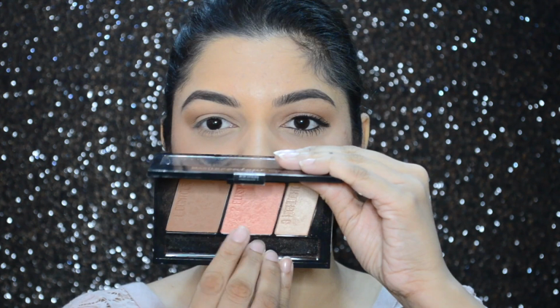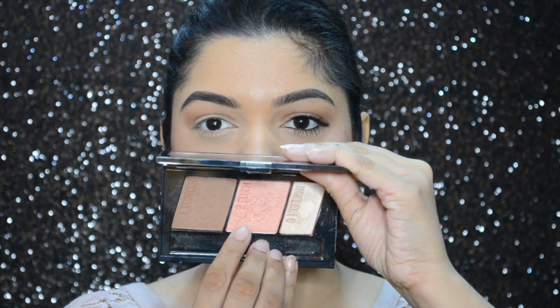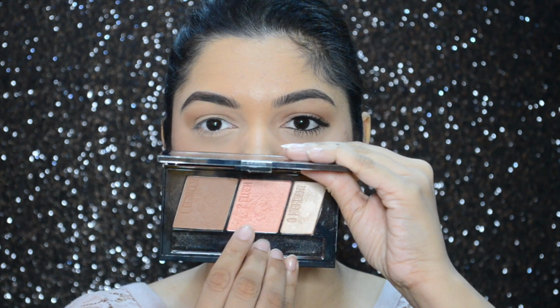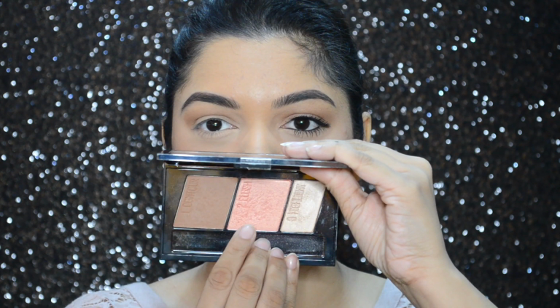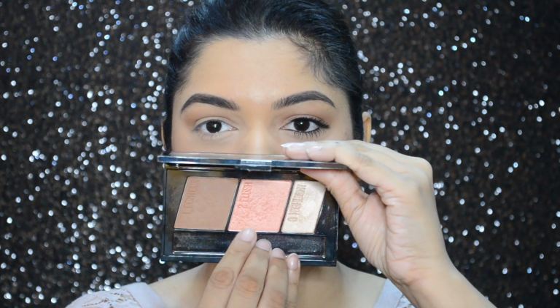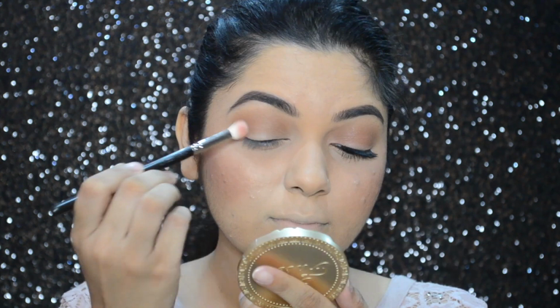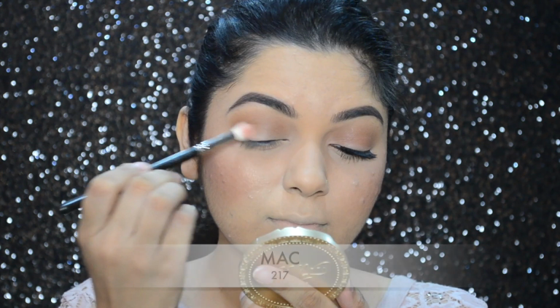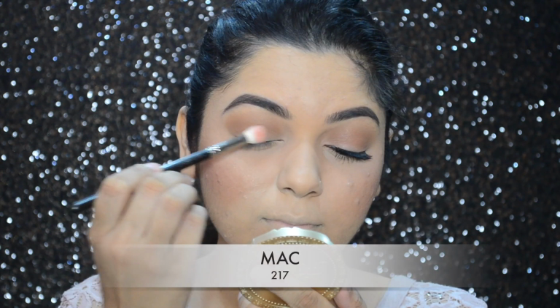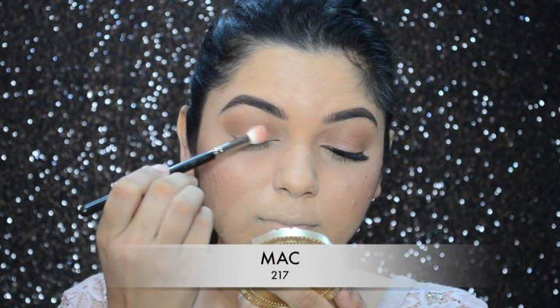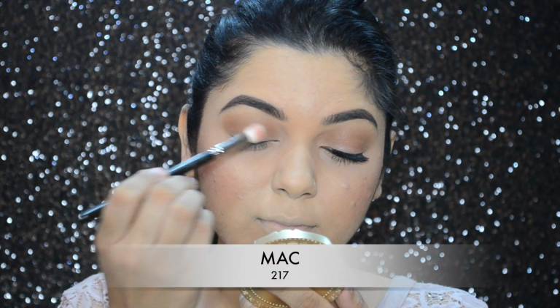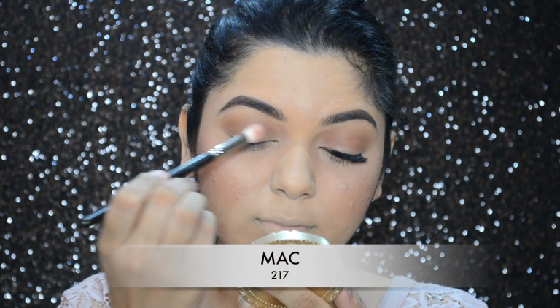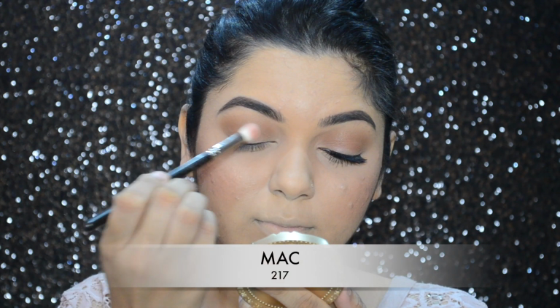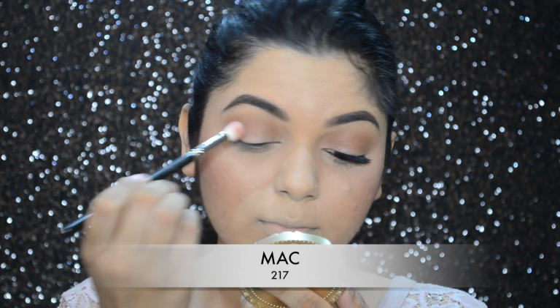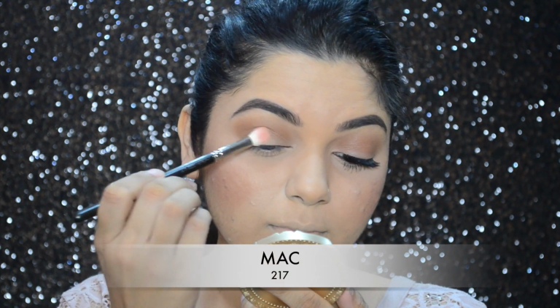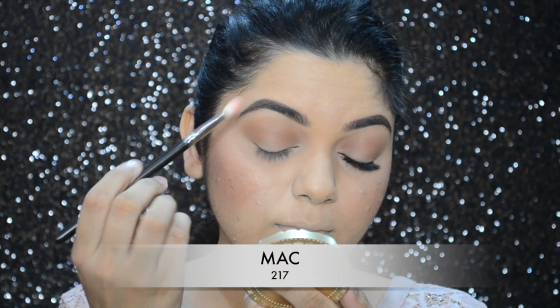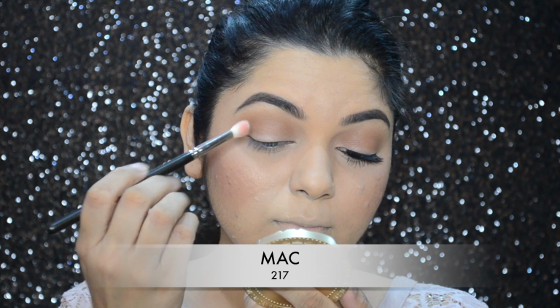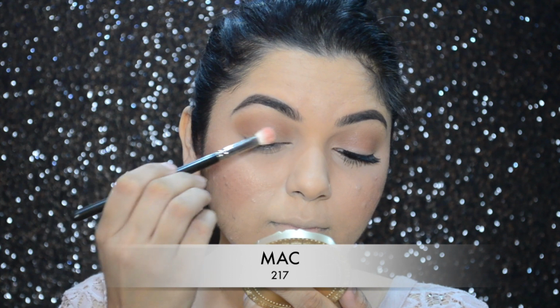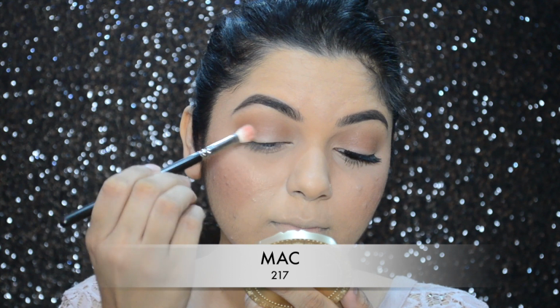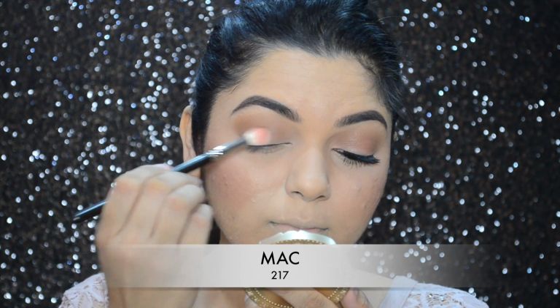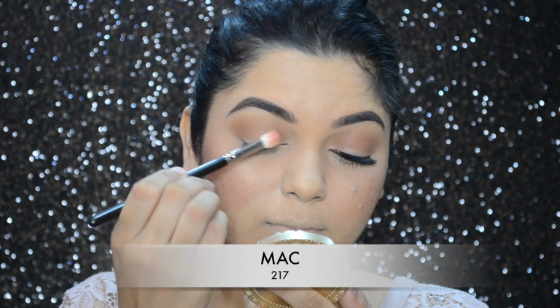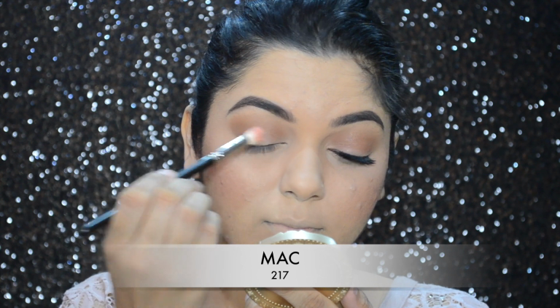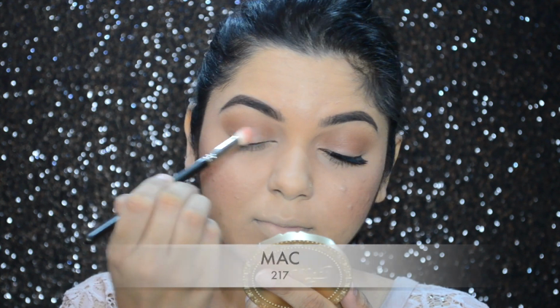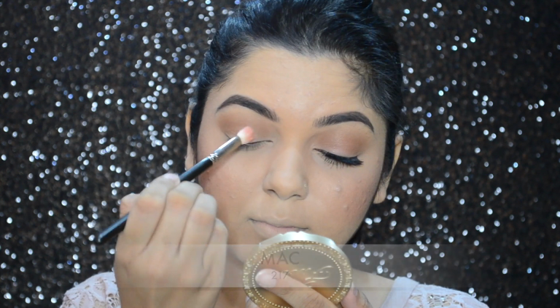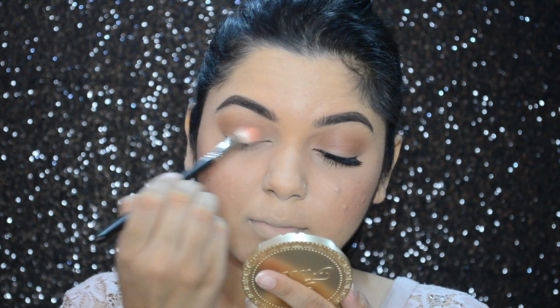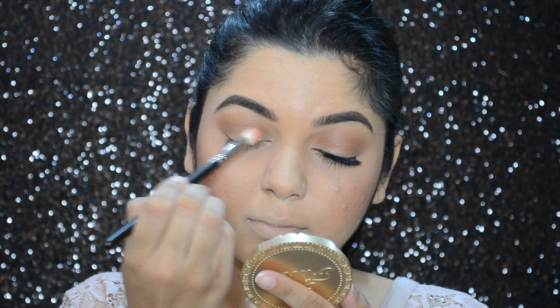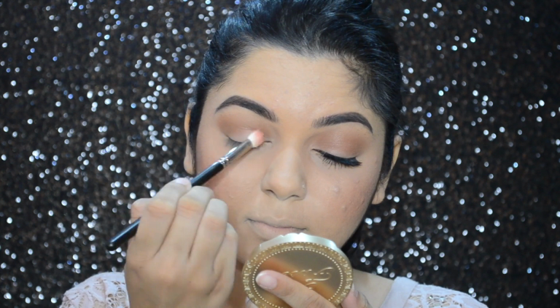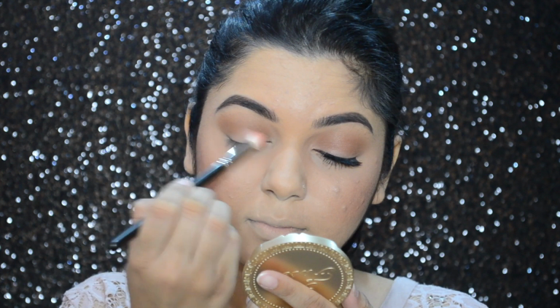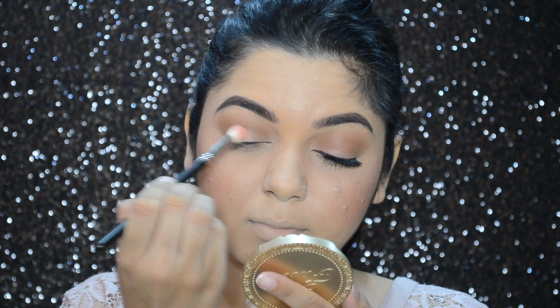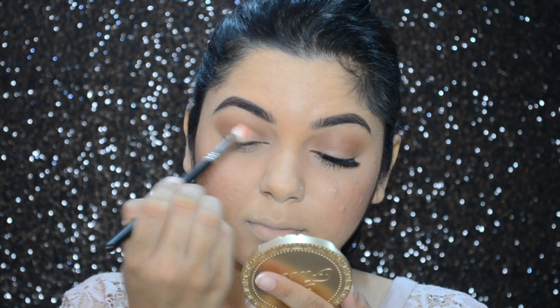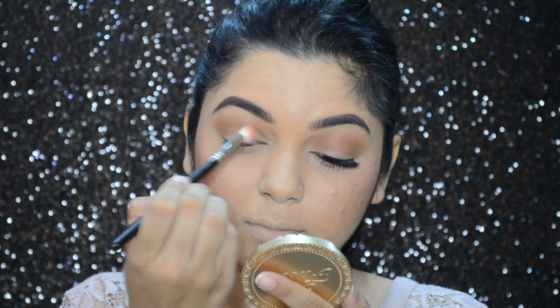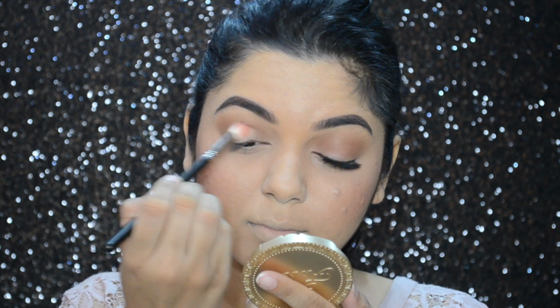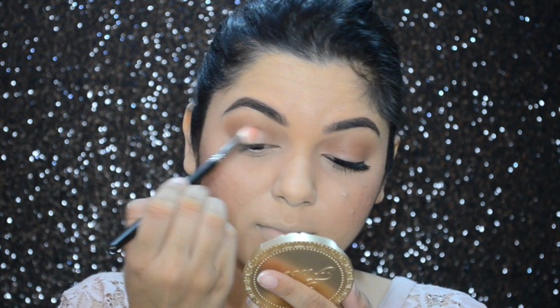Now I'm going to take that blusher and use it as my lid color, blending it all over my lid.